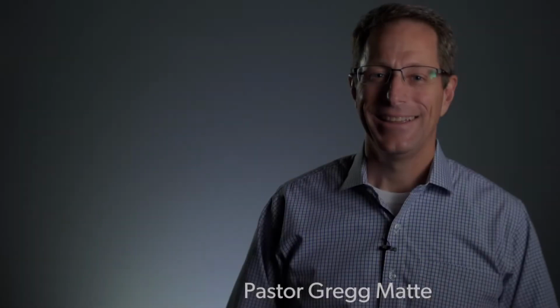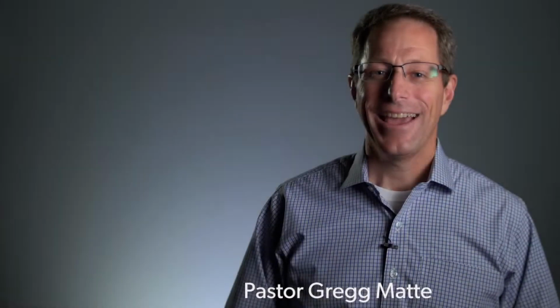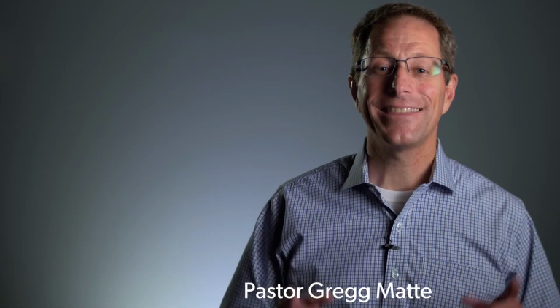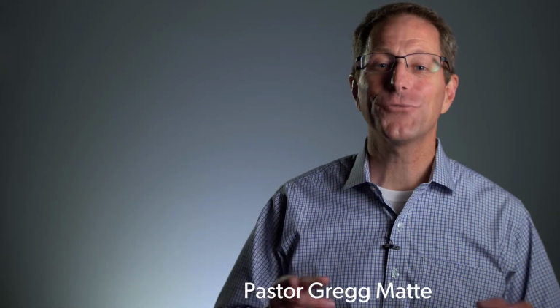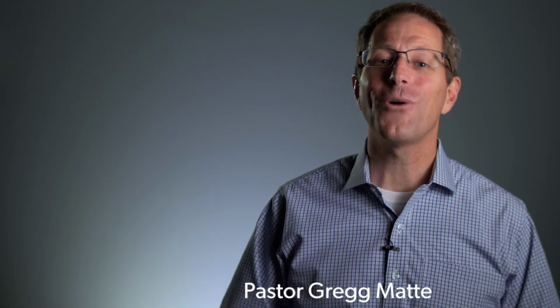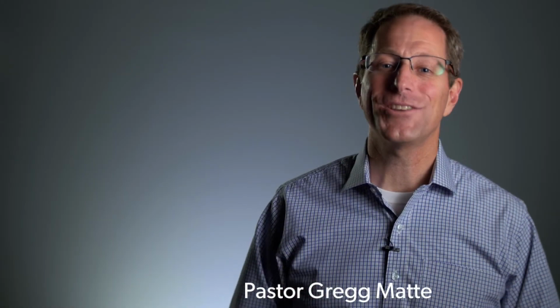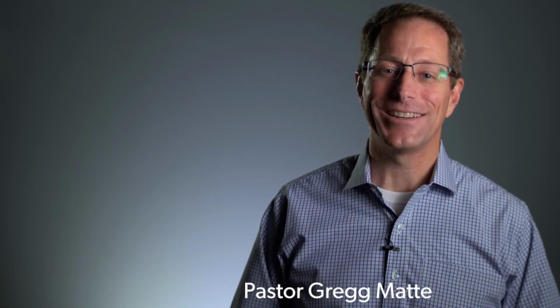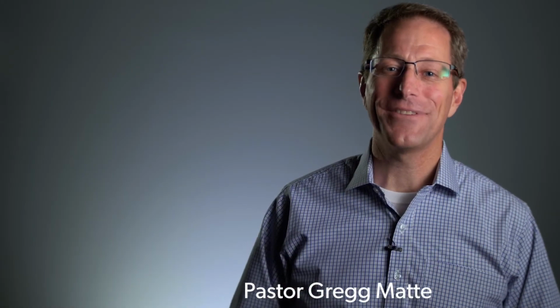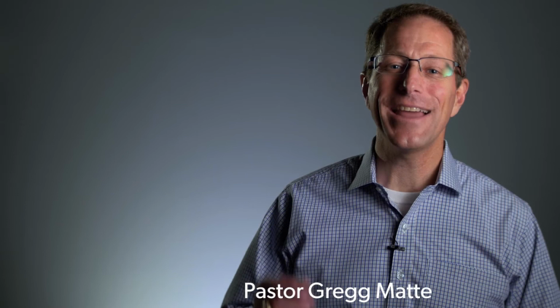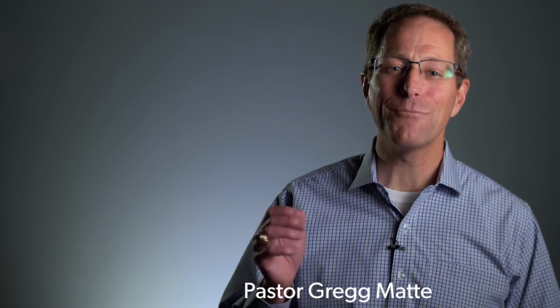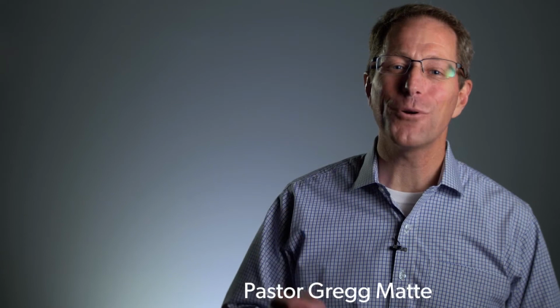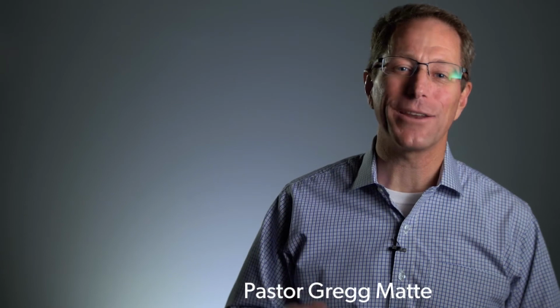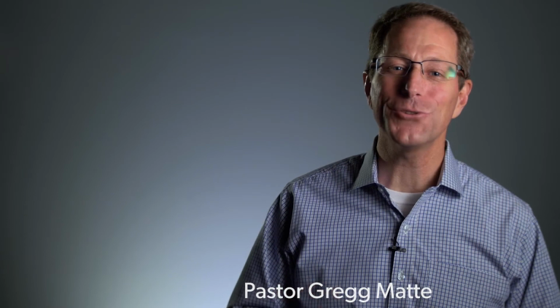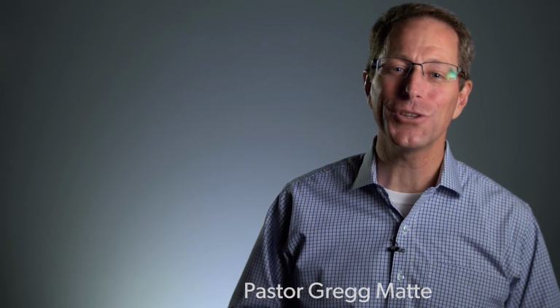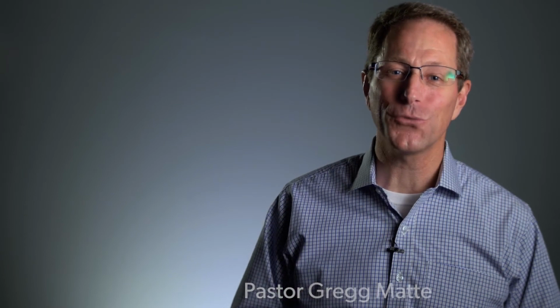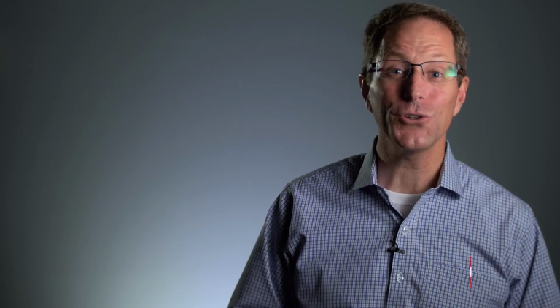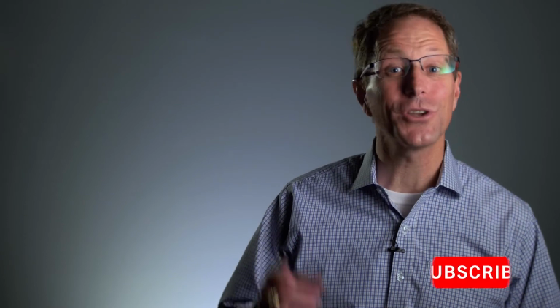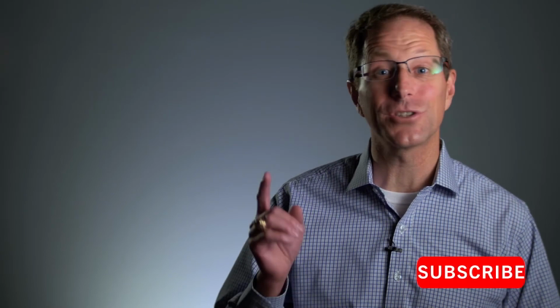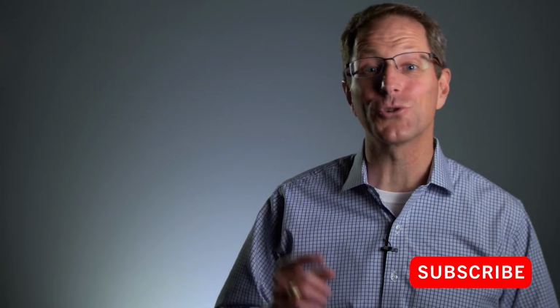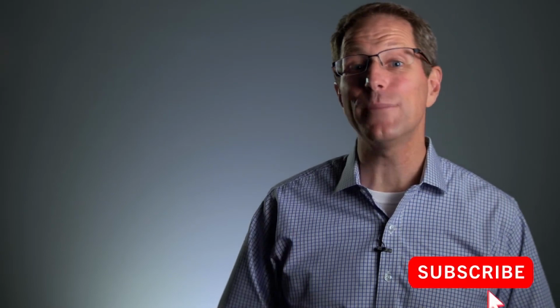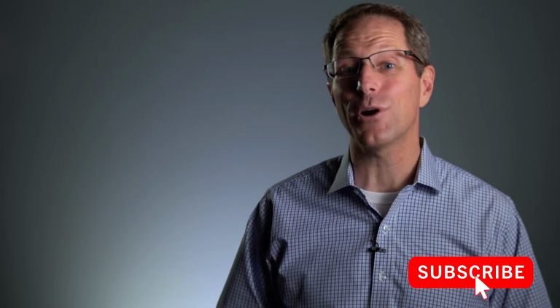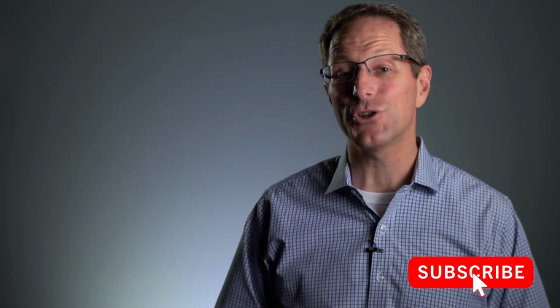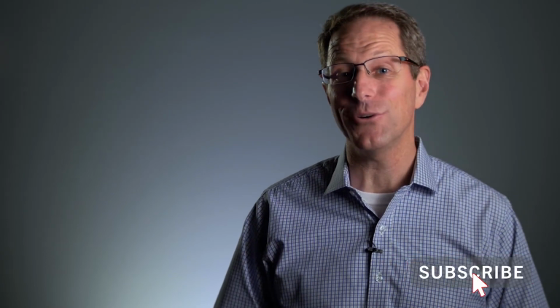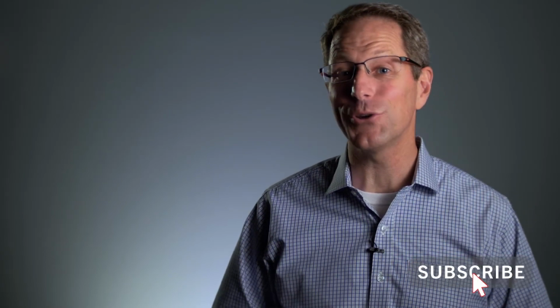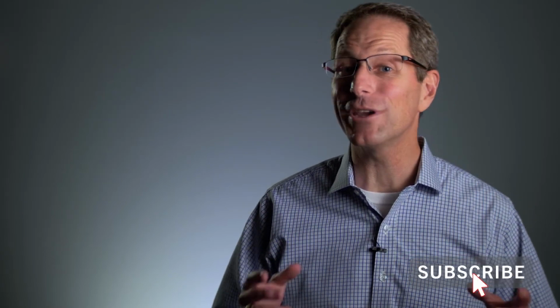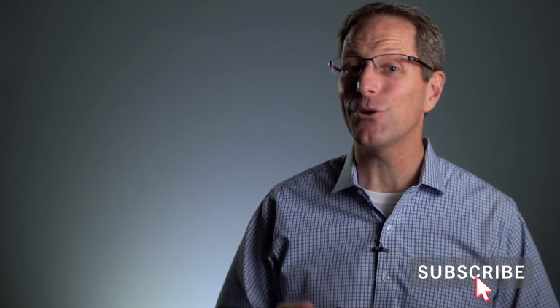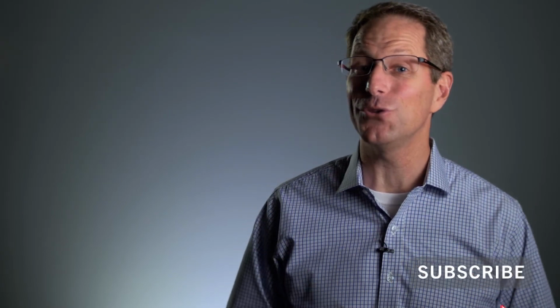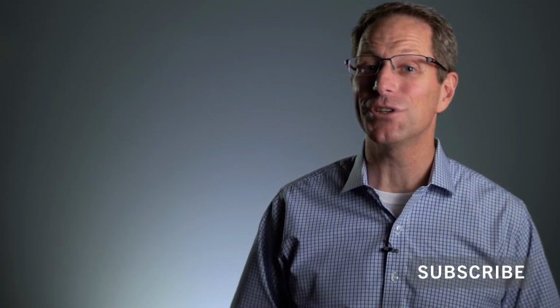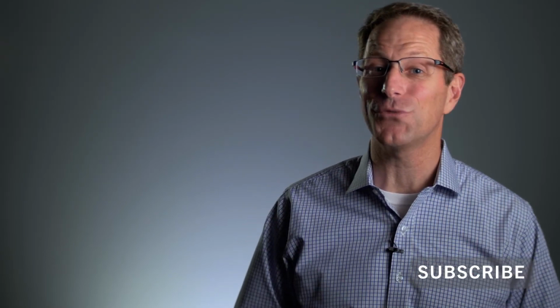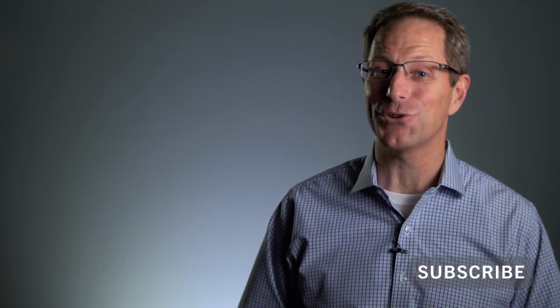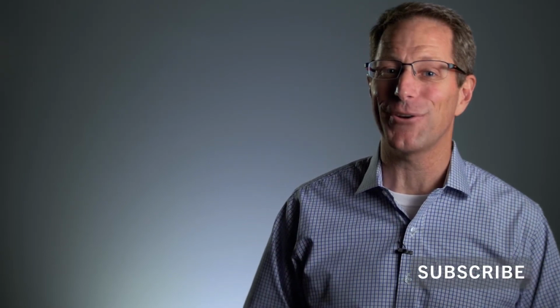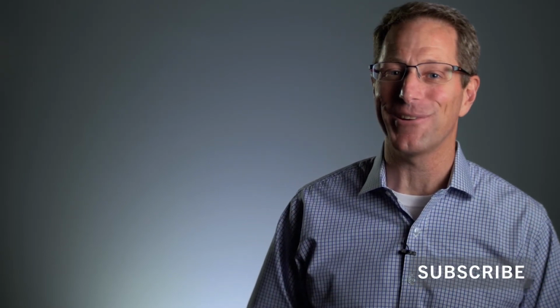Thanks for watching. To find out more about Houston's First, you can subscribe to our channel or you can go to HoustonFirst.org.